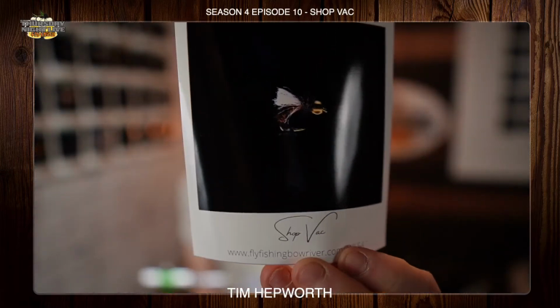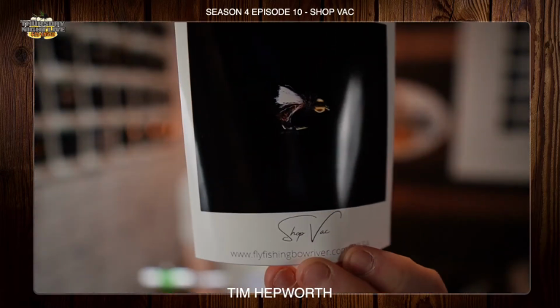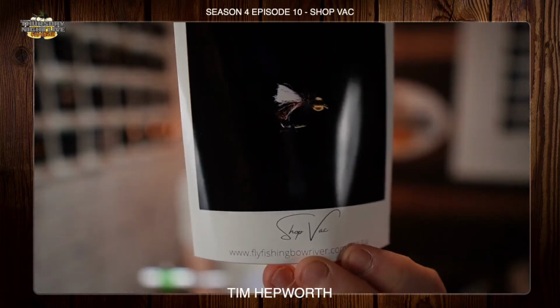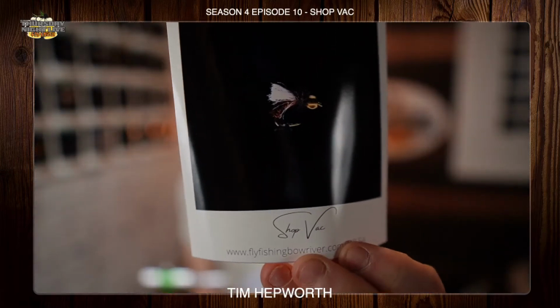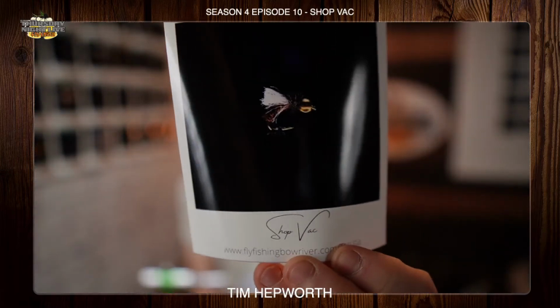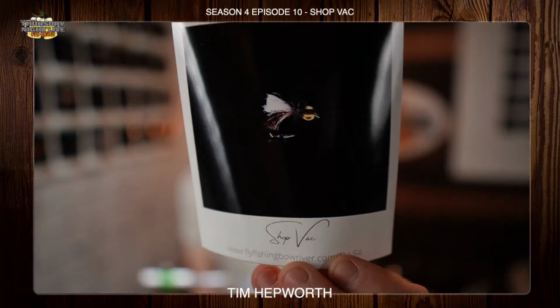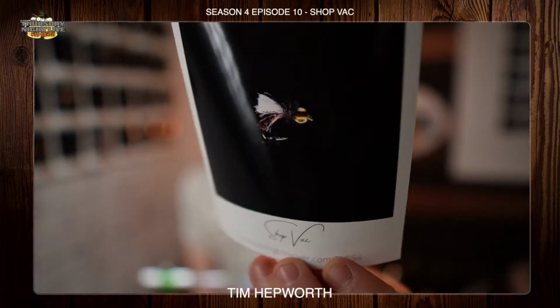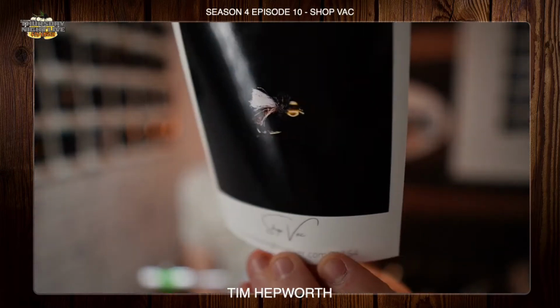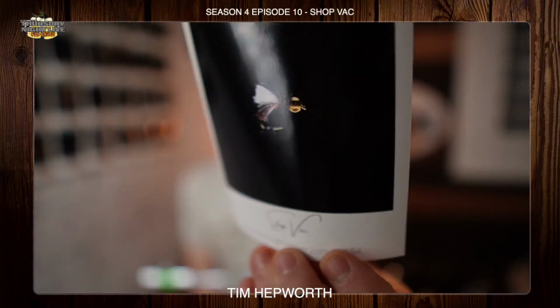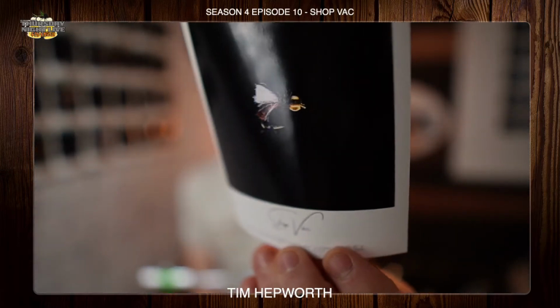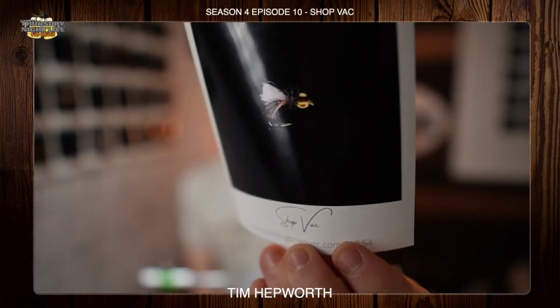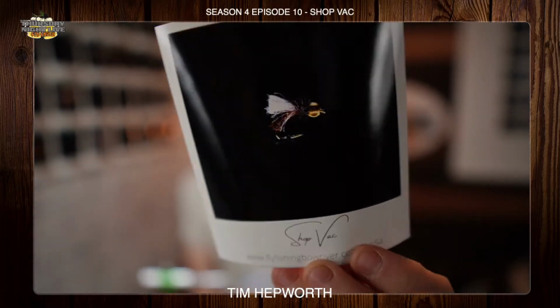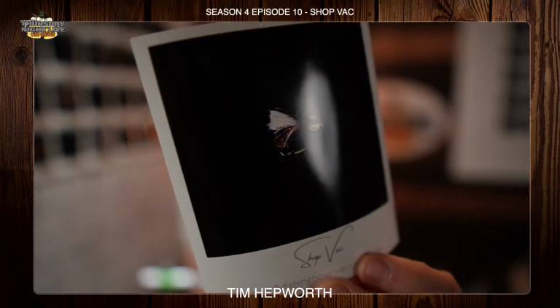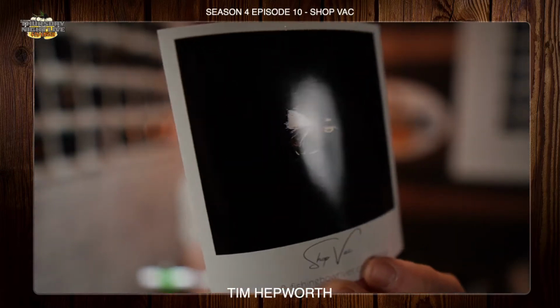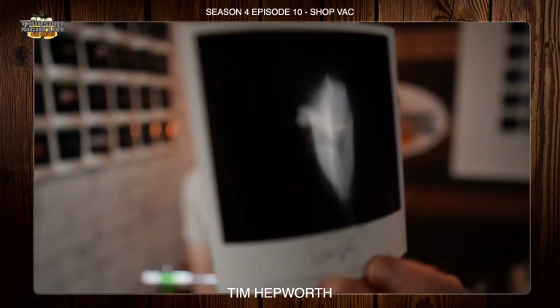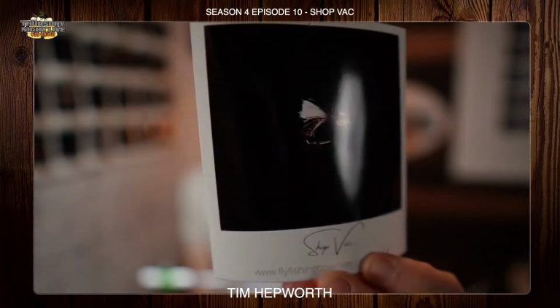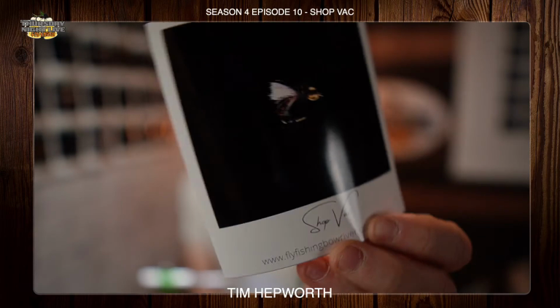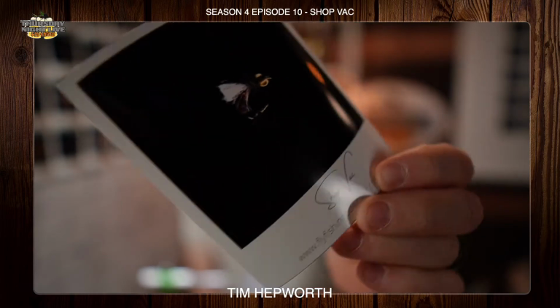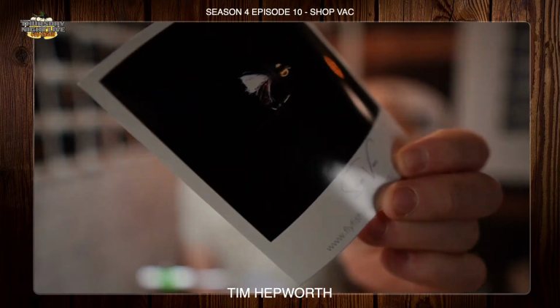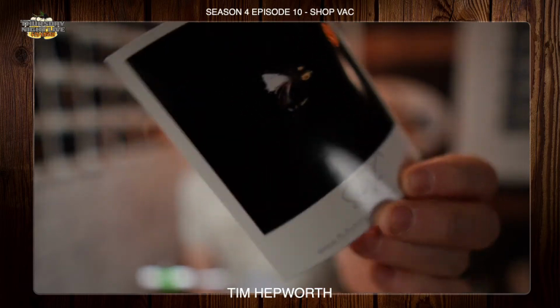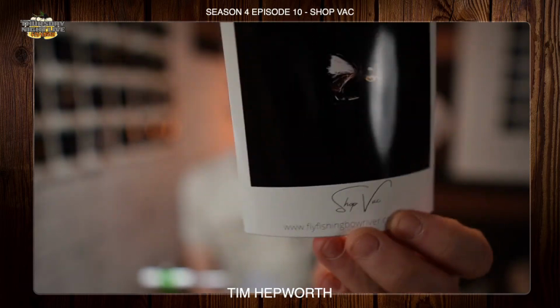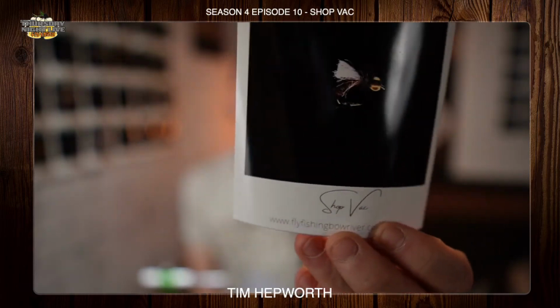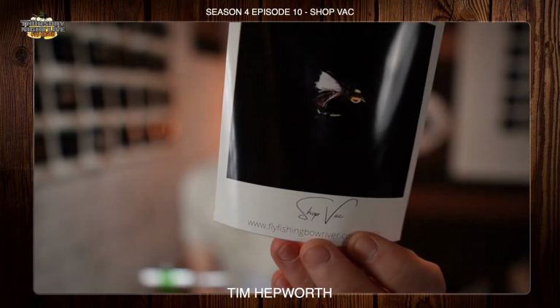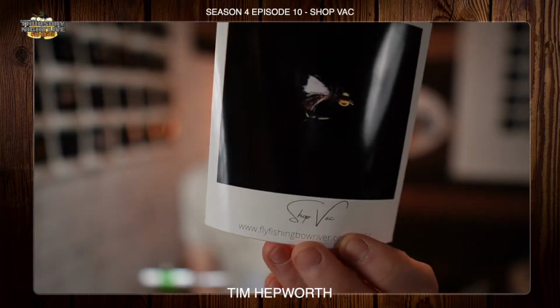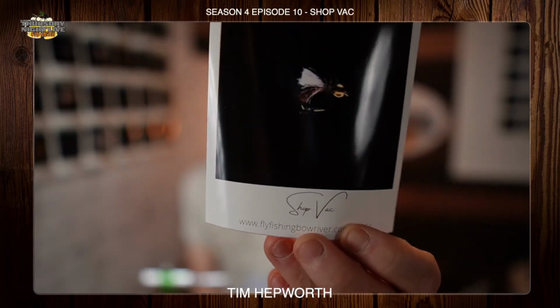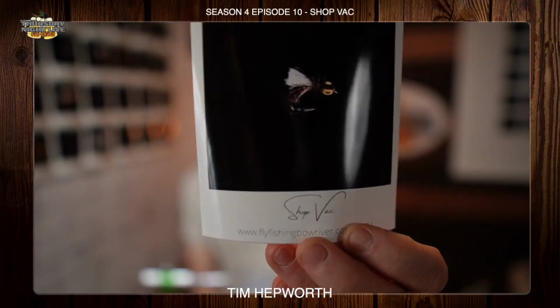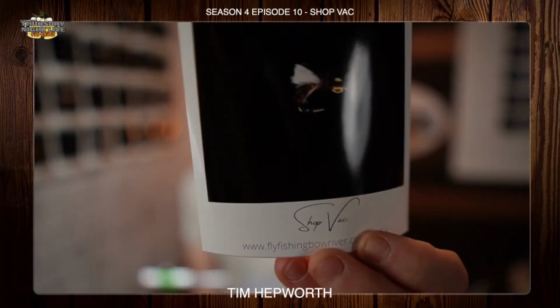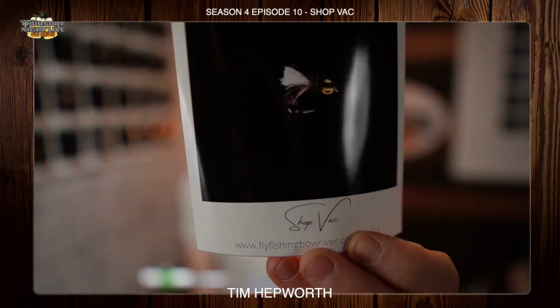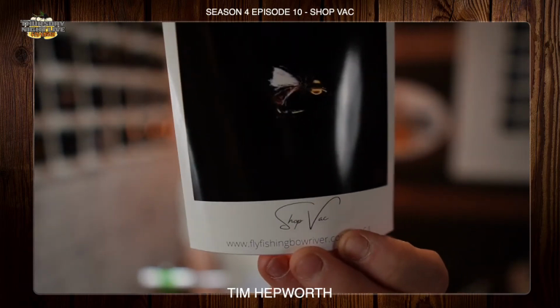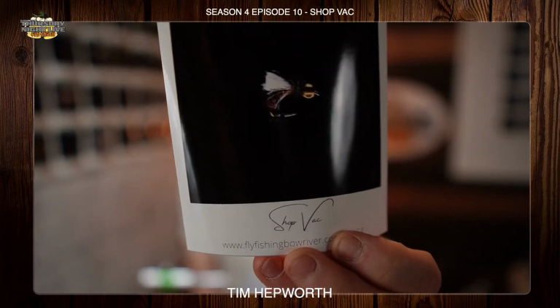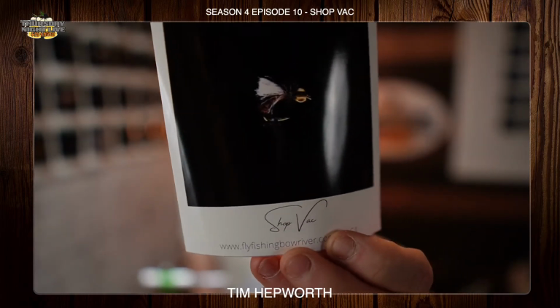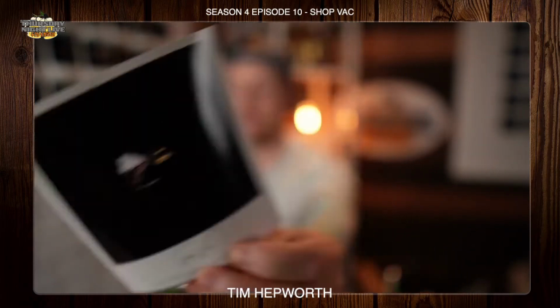Great little fly, and when I say little, I do mean little. We are going to be tying this in a size 18 today.